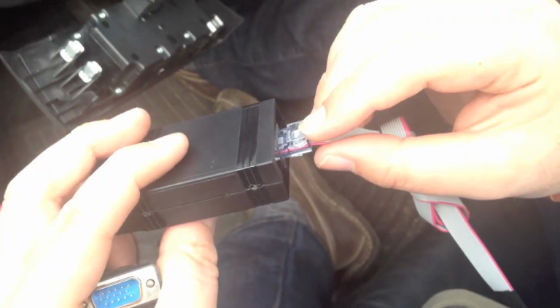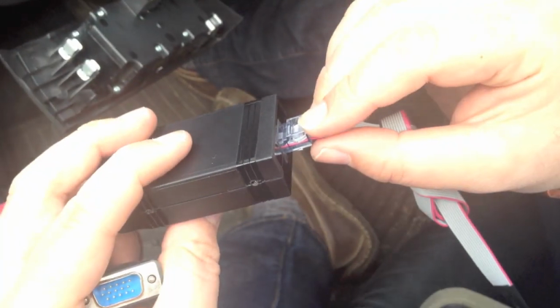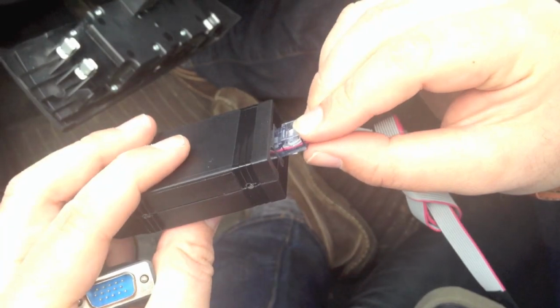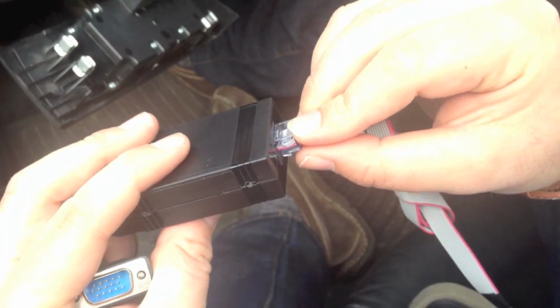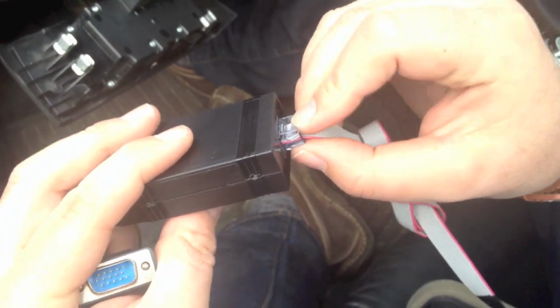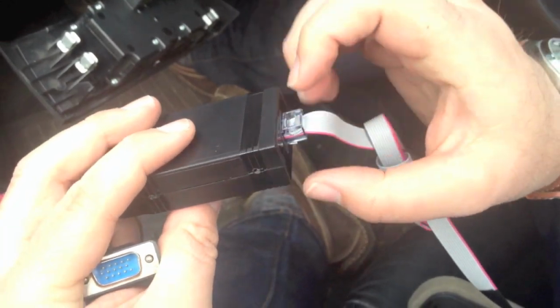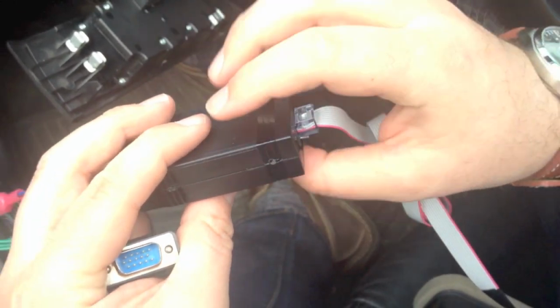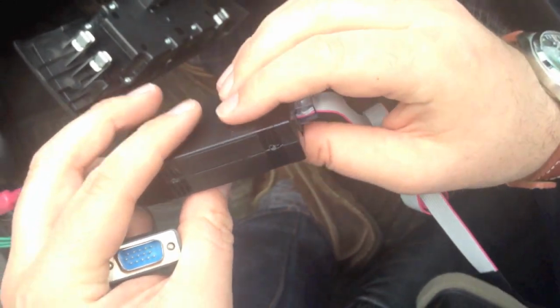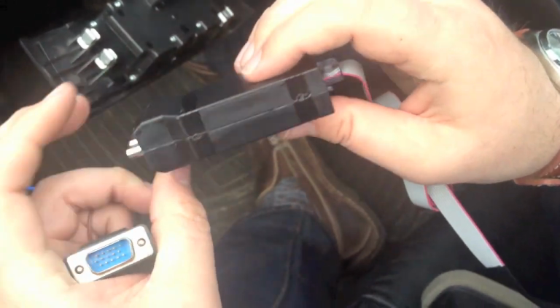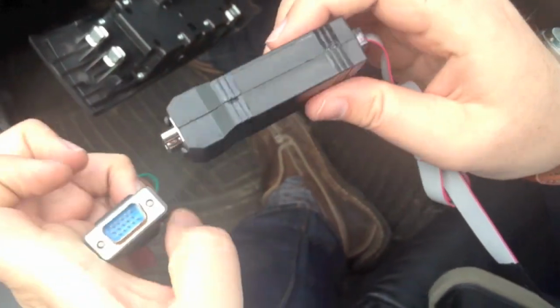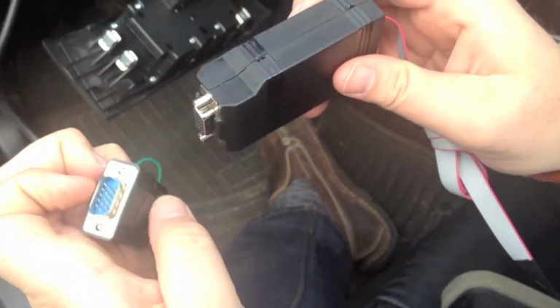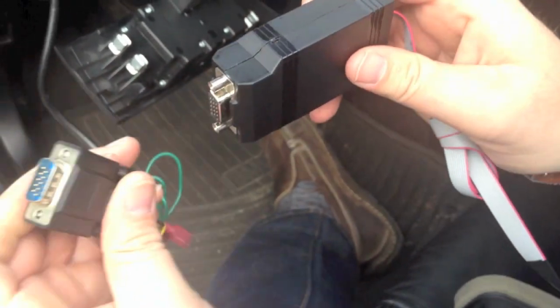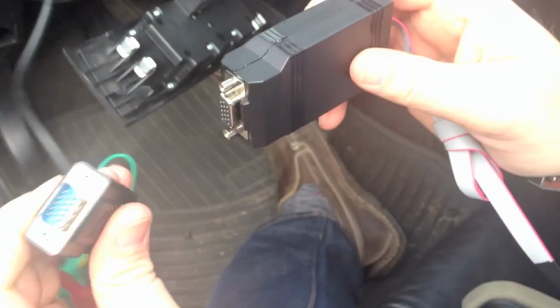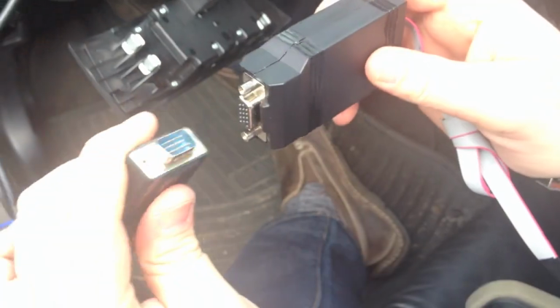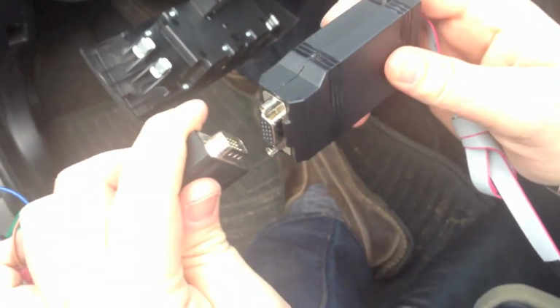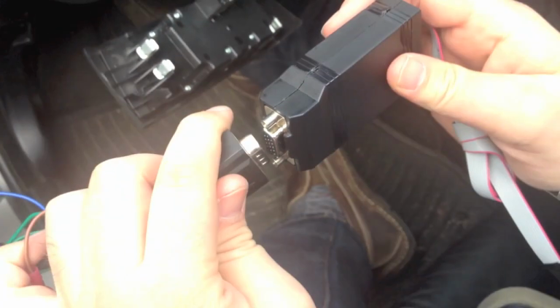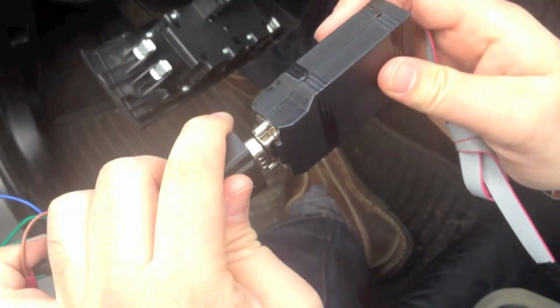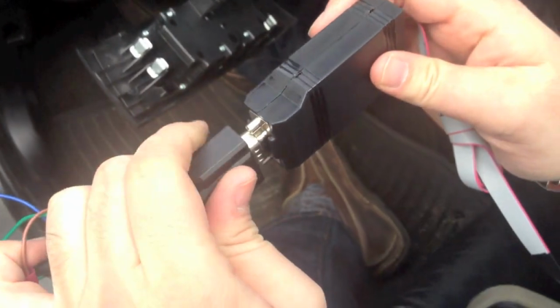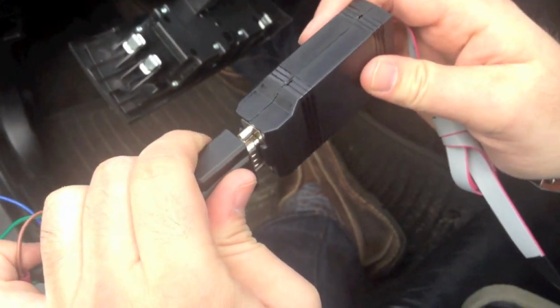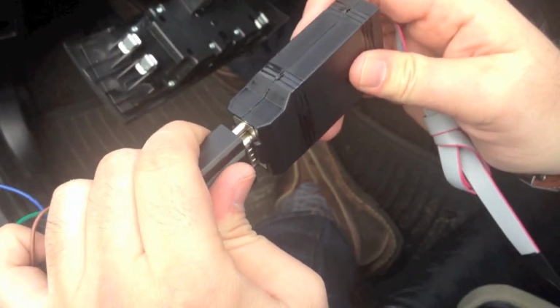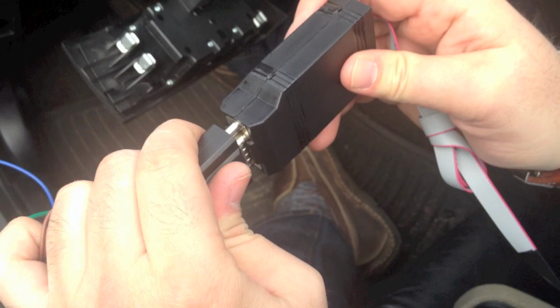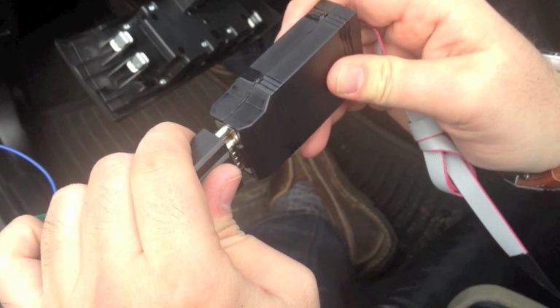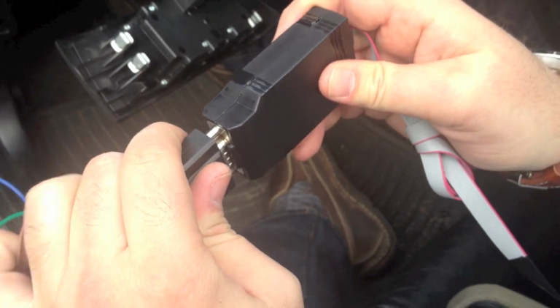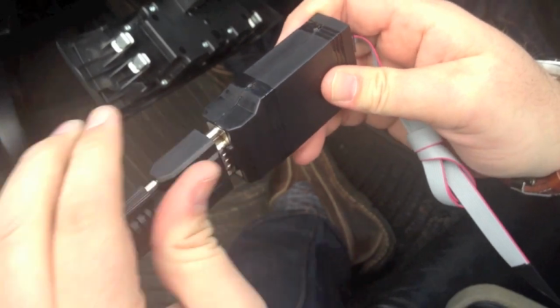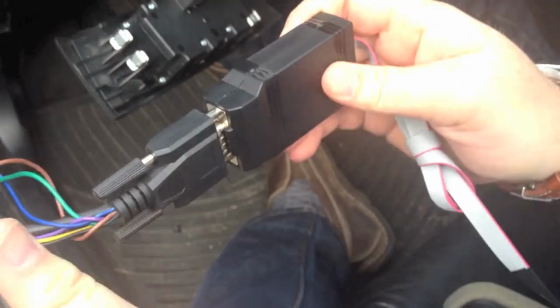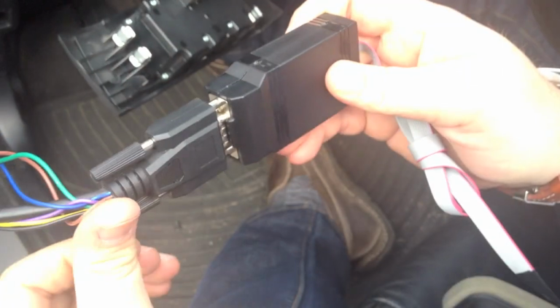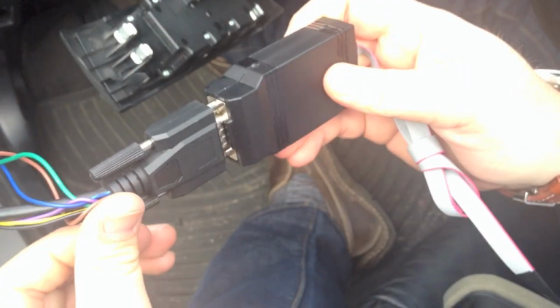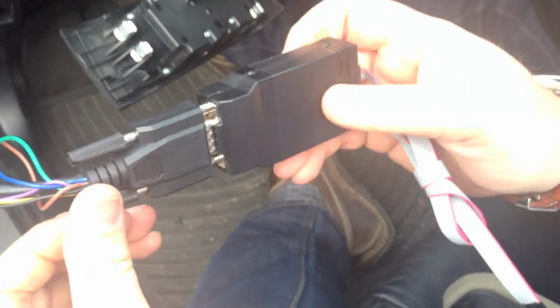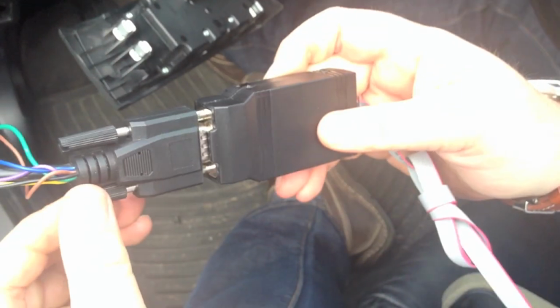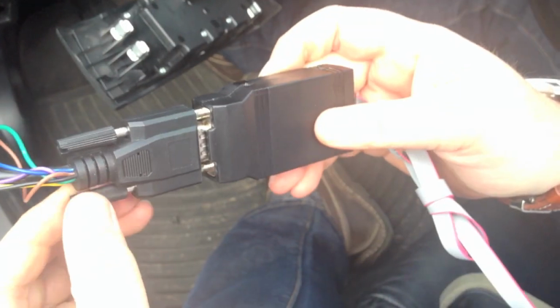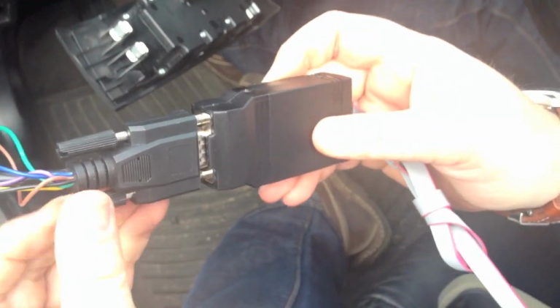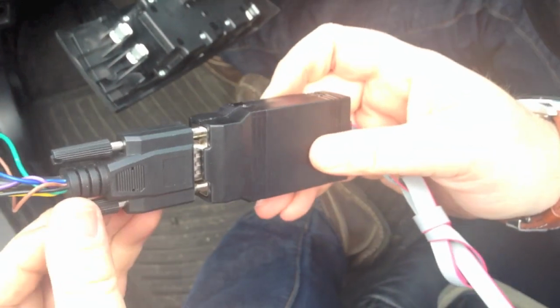Connect the display cable to the control box. Connect the harness to the control box and tighten the connectors.